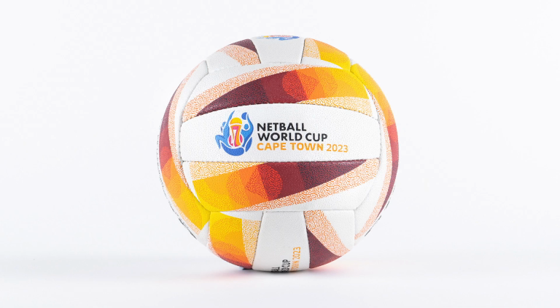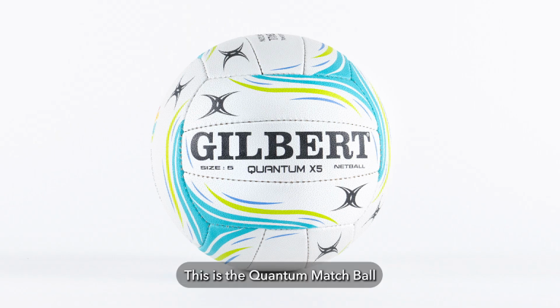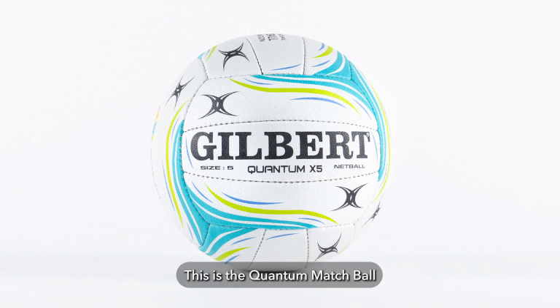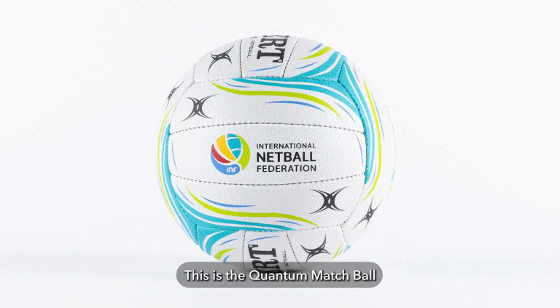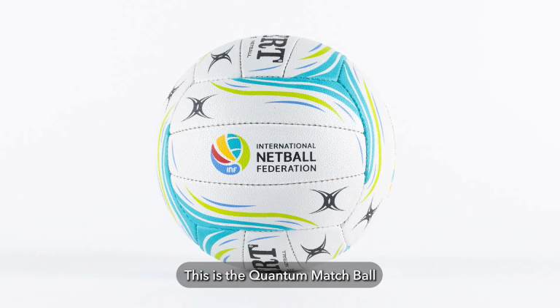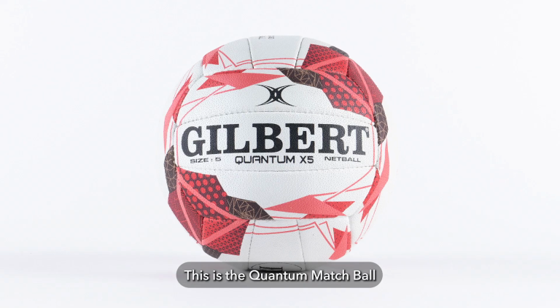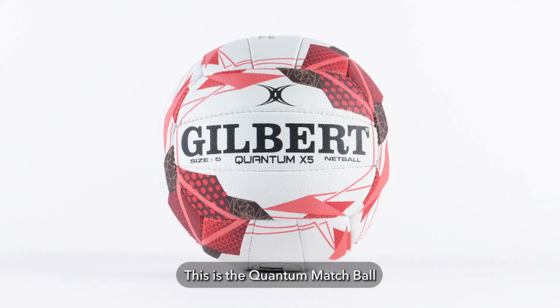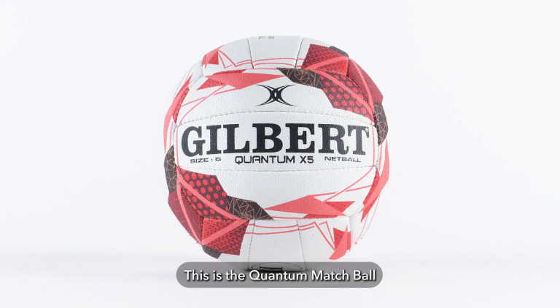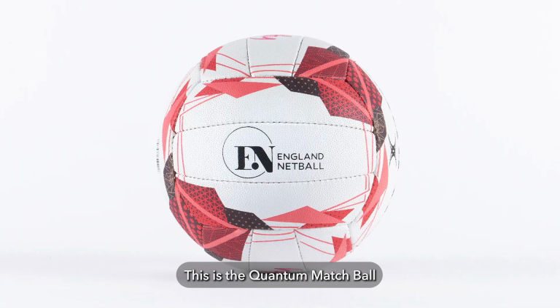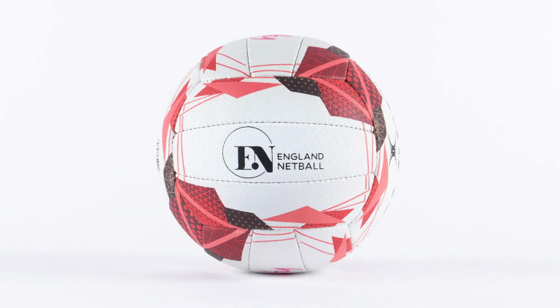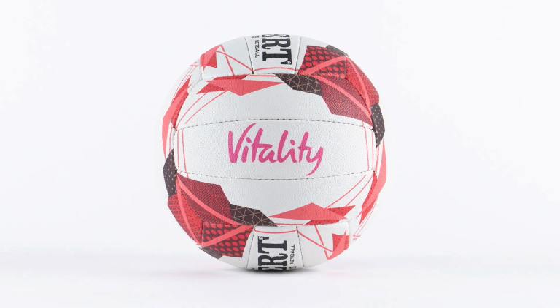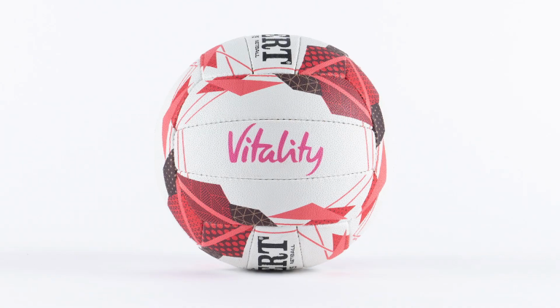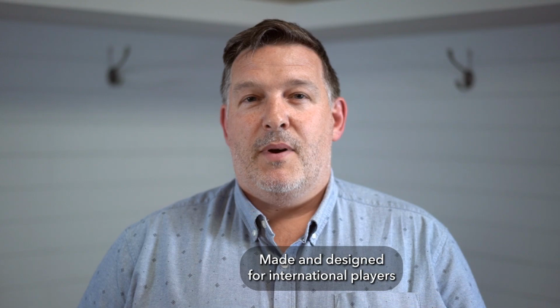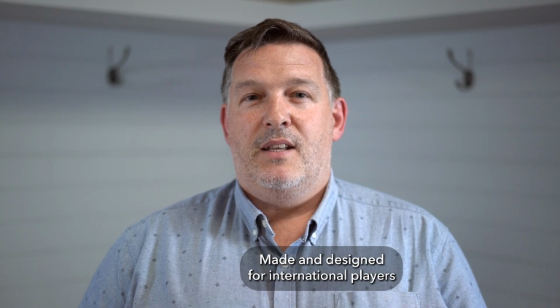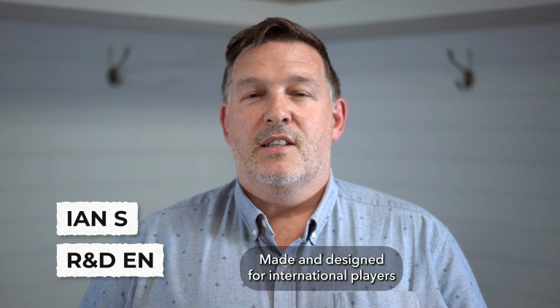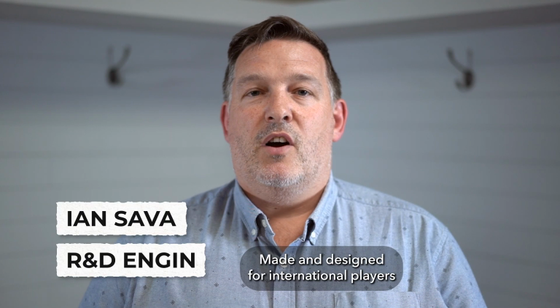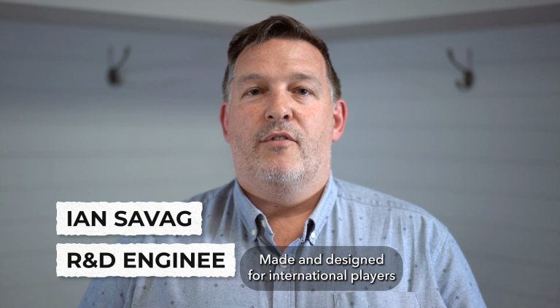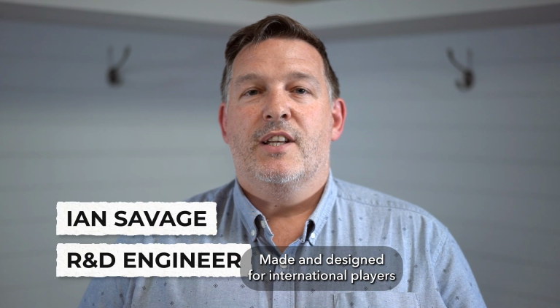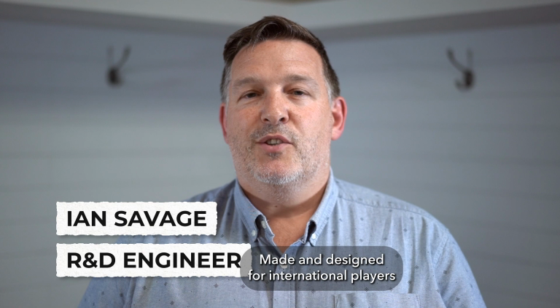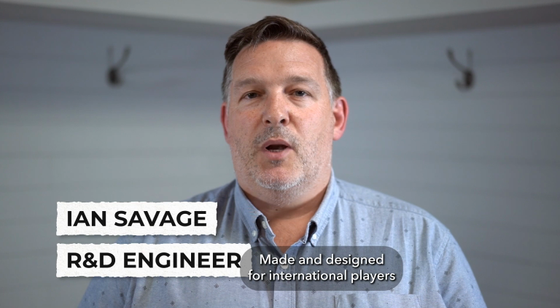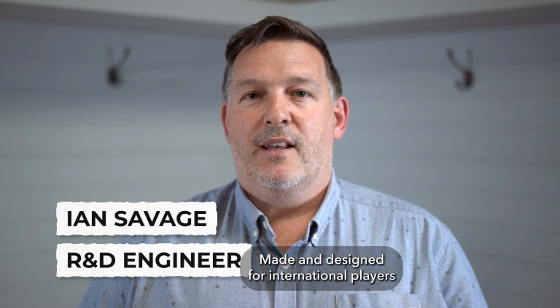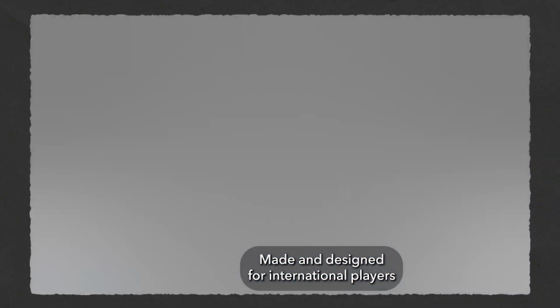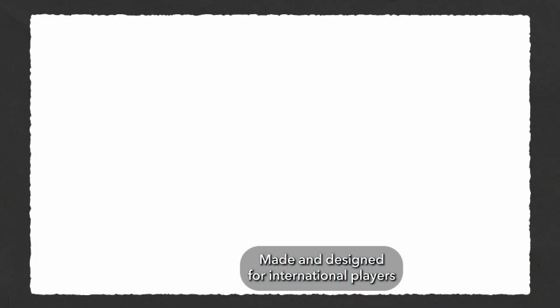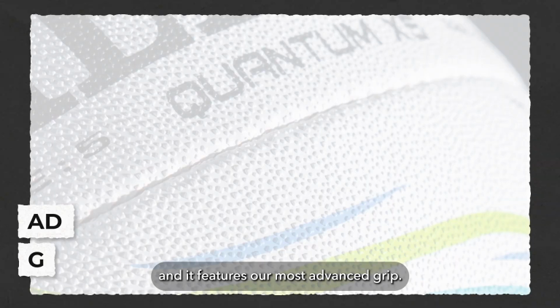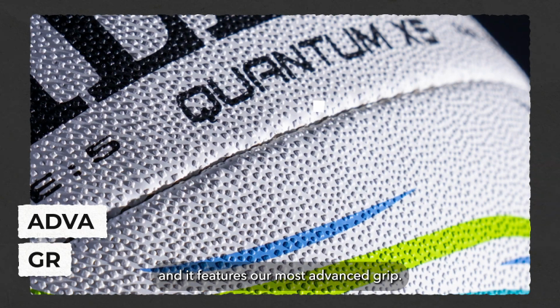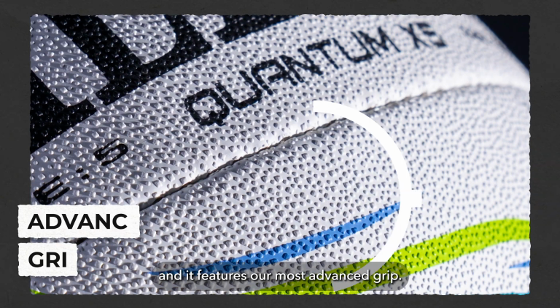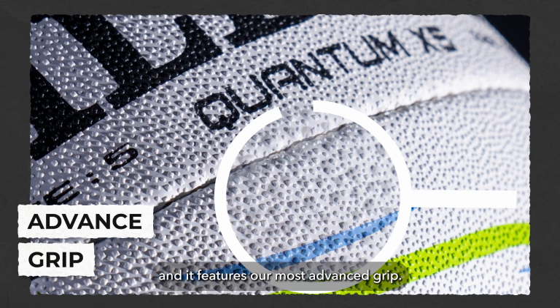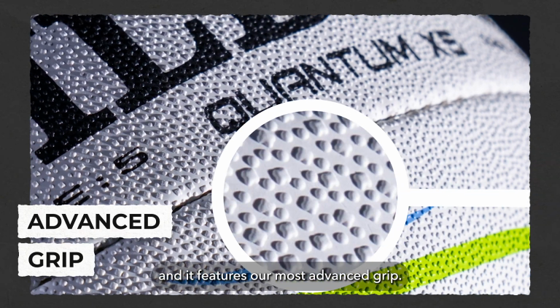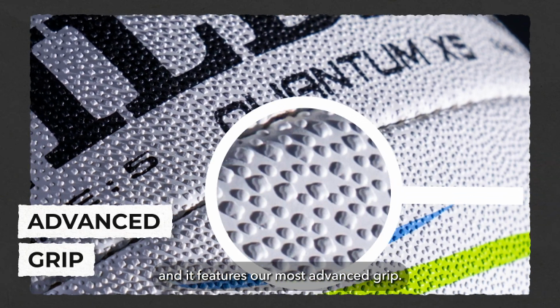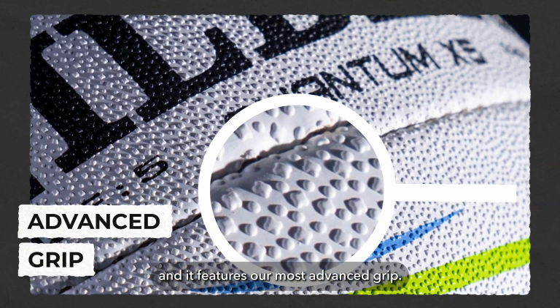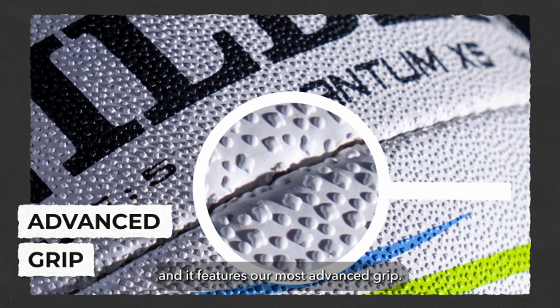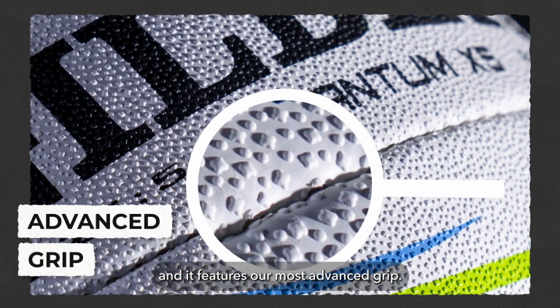This is the Quantum Matchball, made and designed for international players, and it features our most advanced grip.